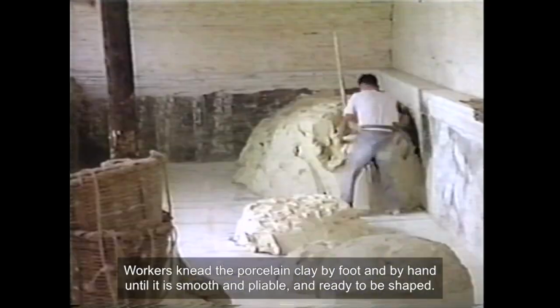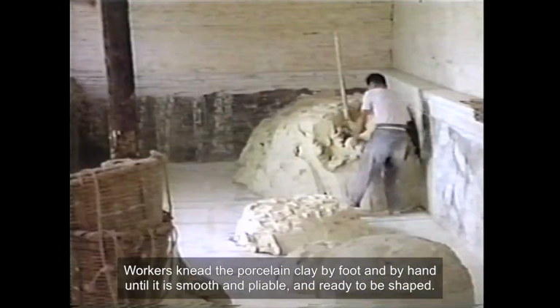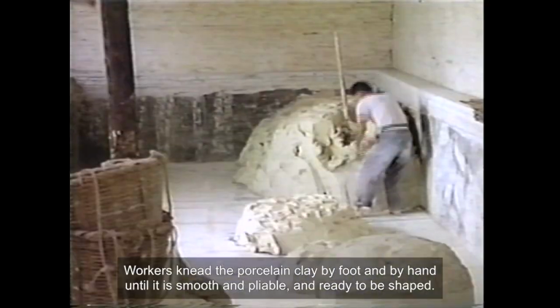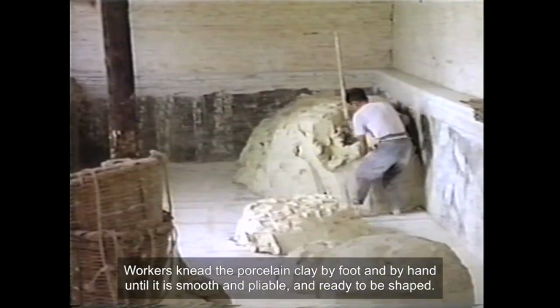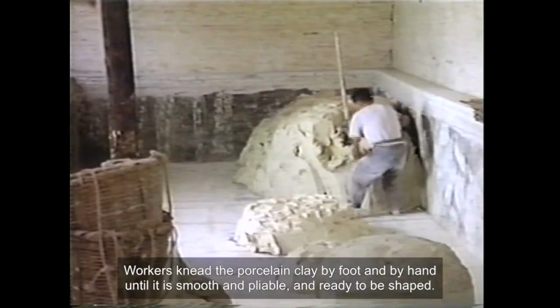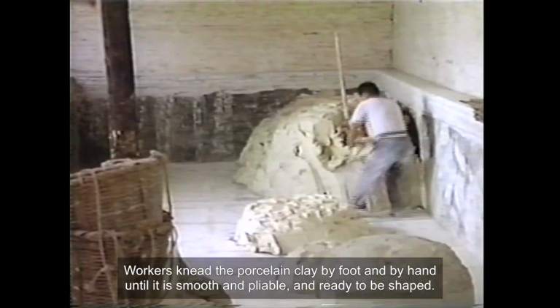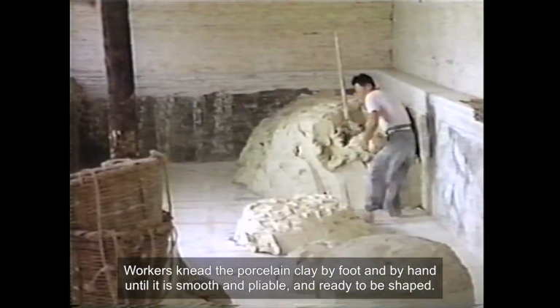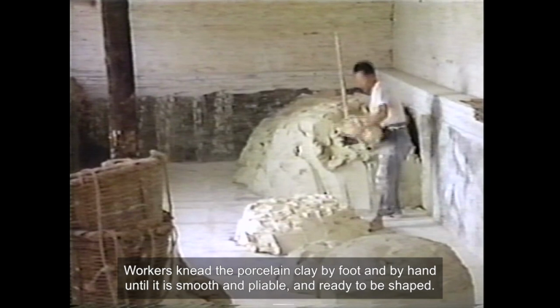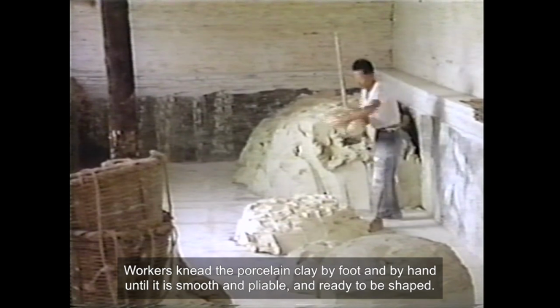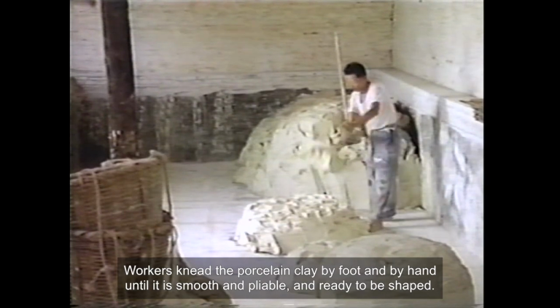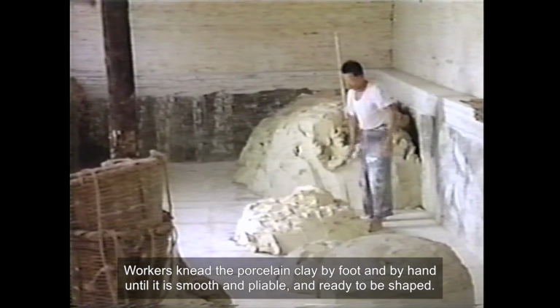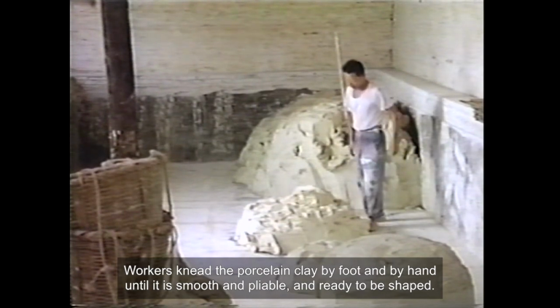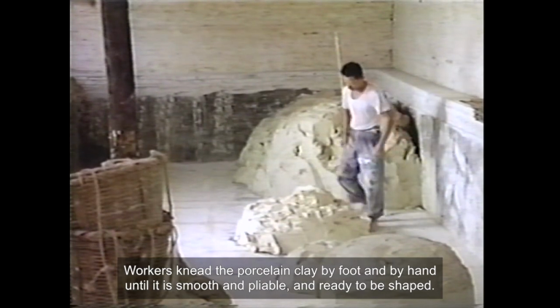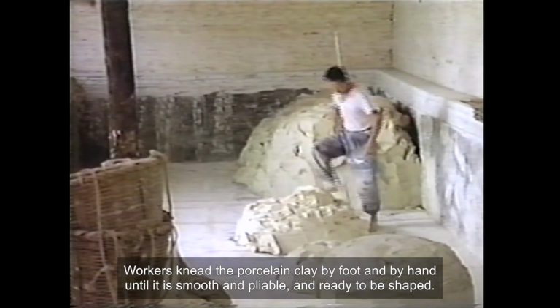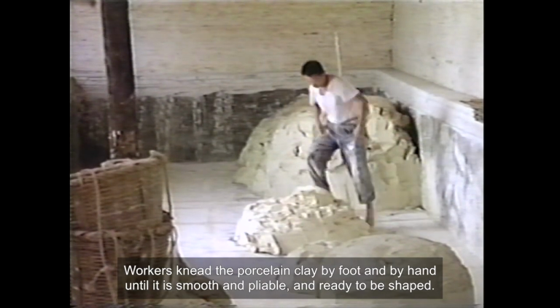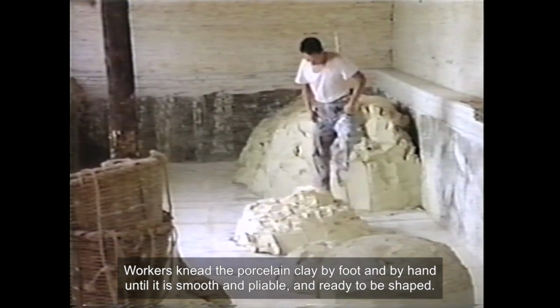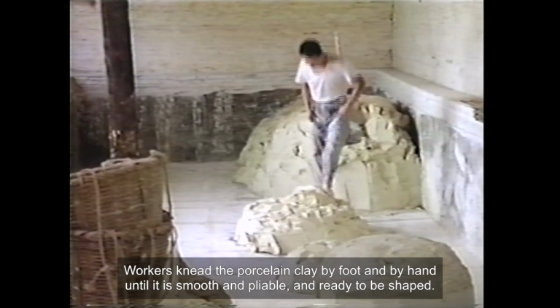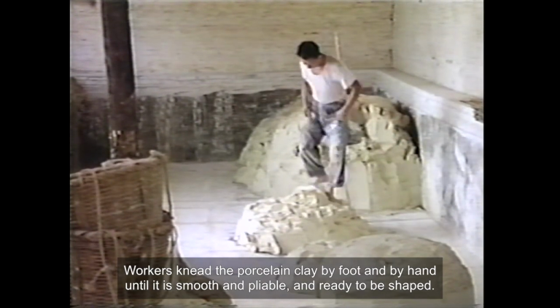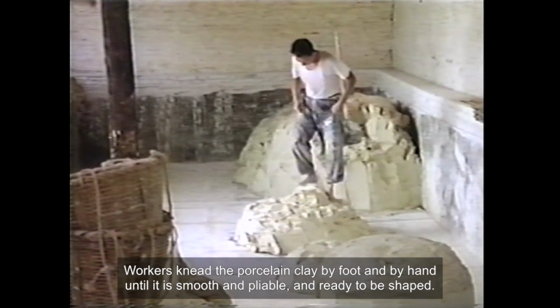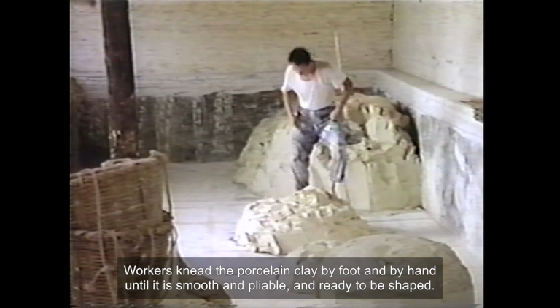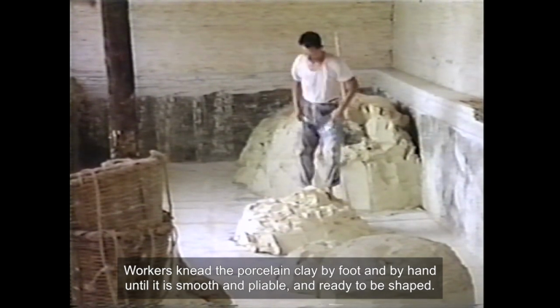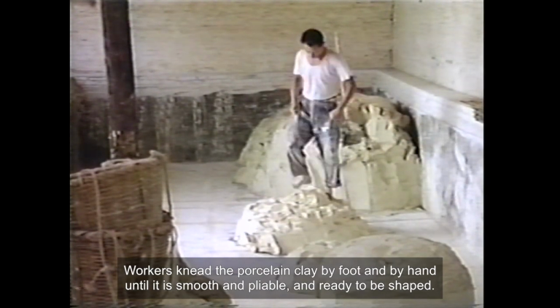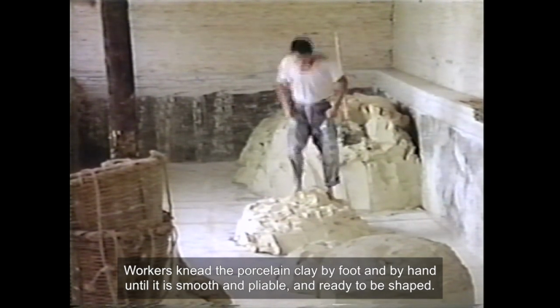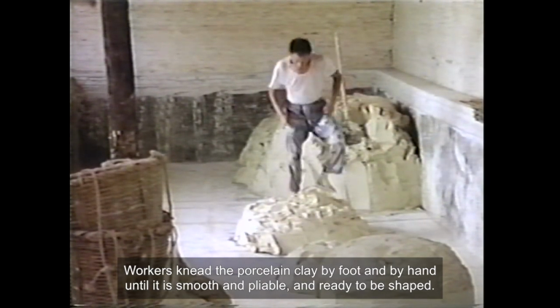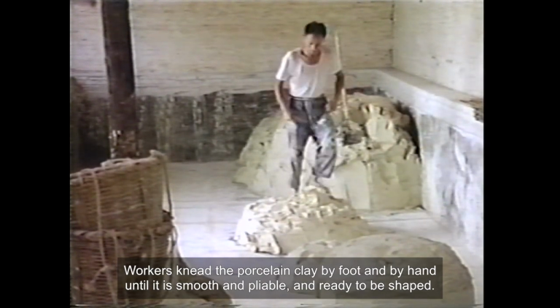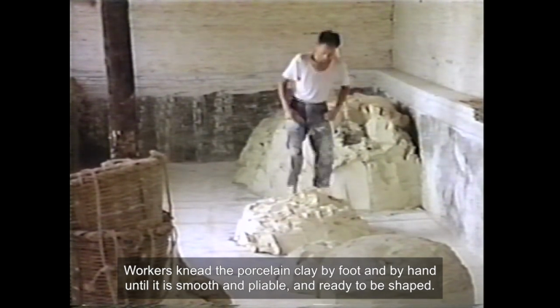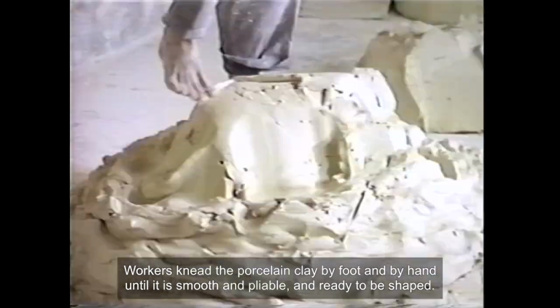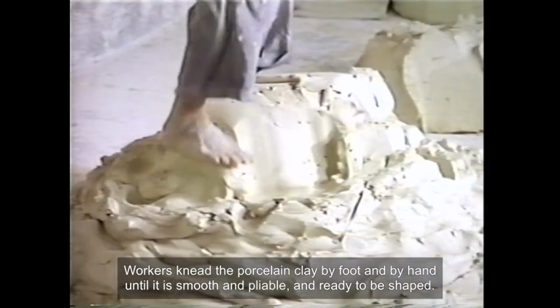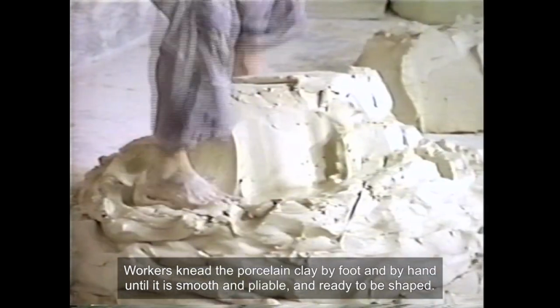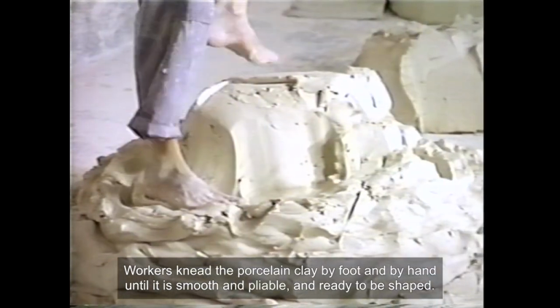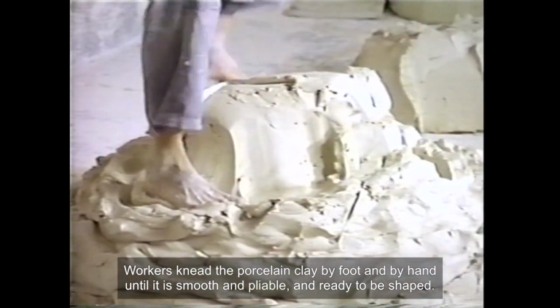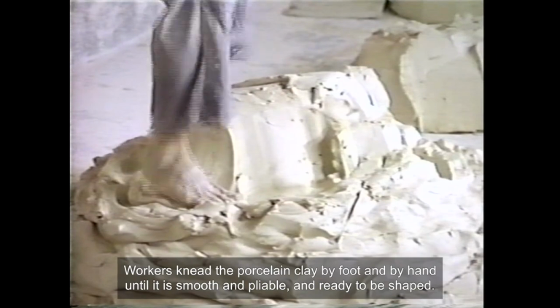Workers knead the porcelain clay by foot and by hand until it is smooth and pliable and ready to be shaped.